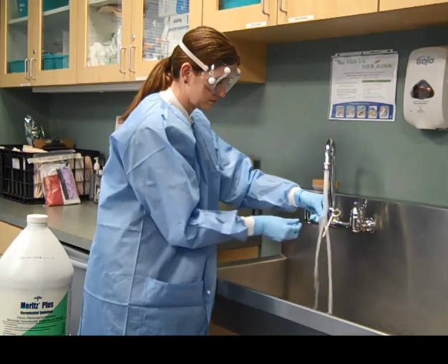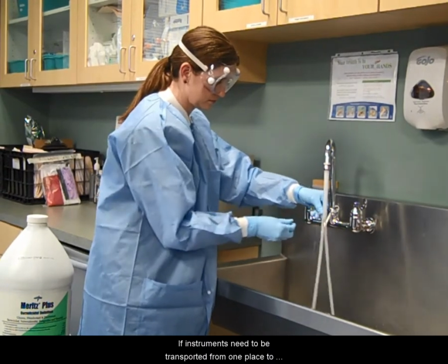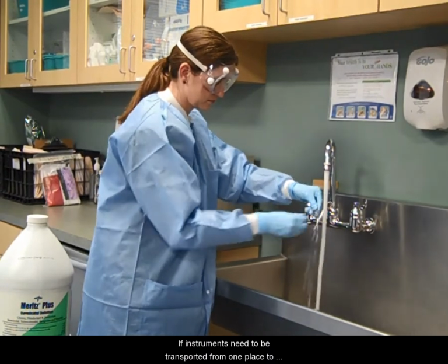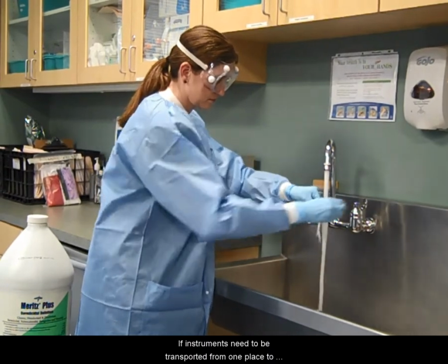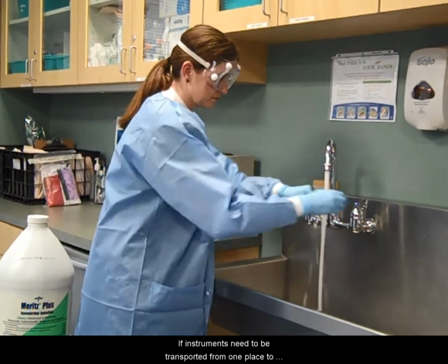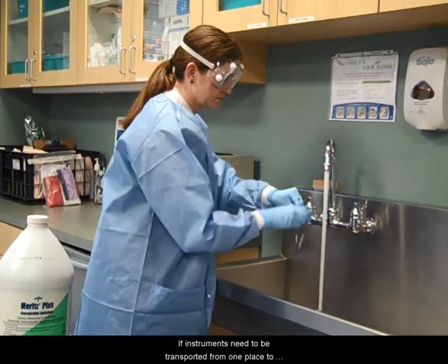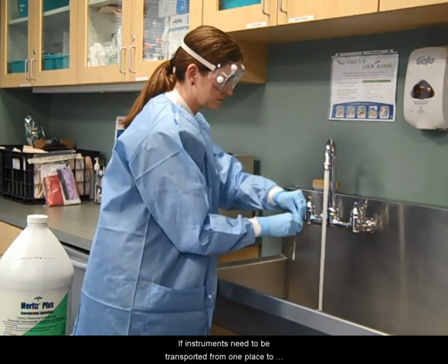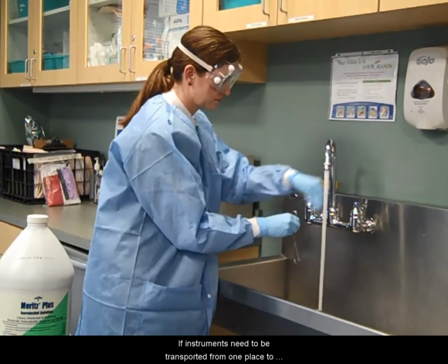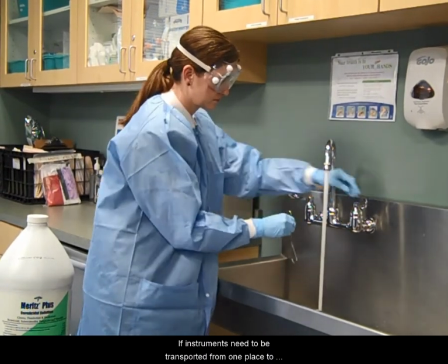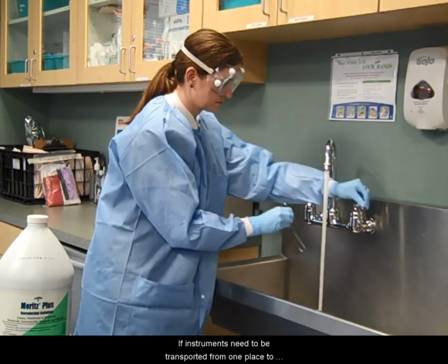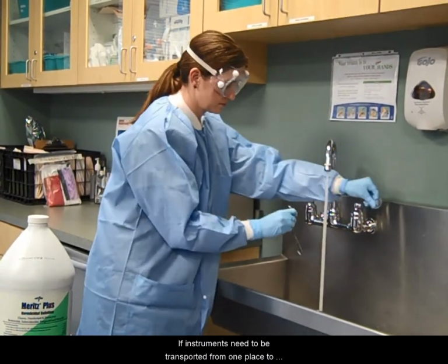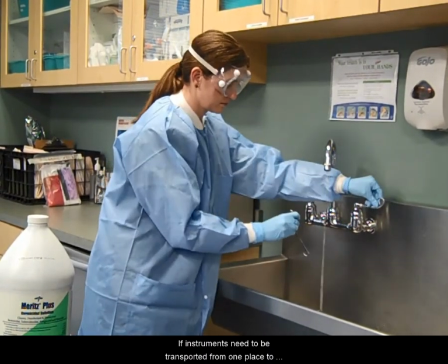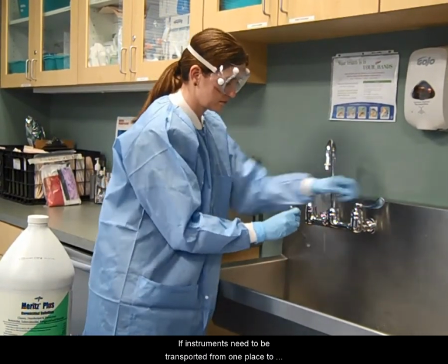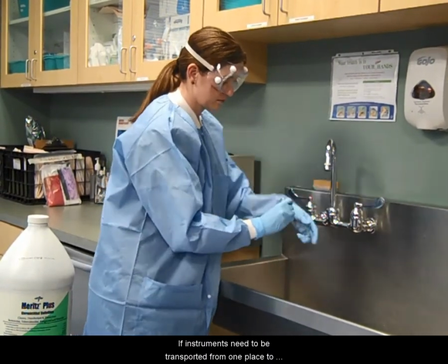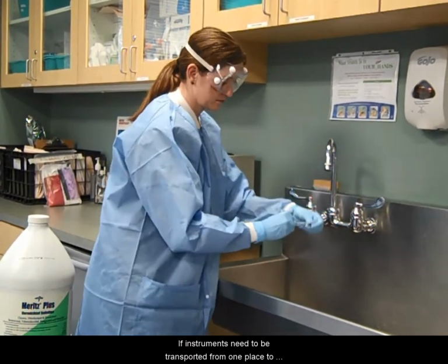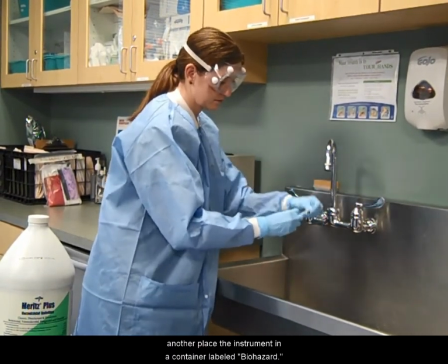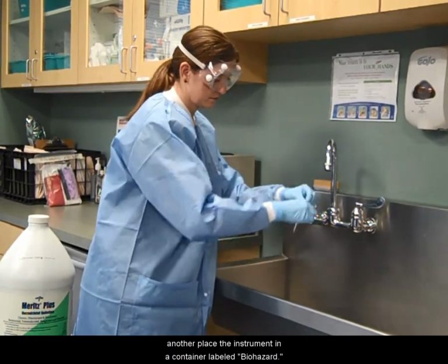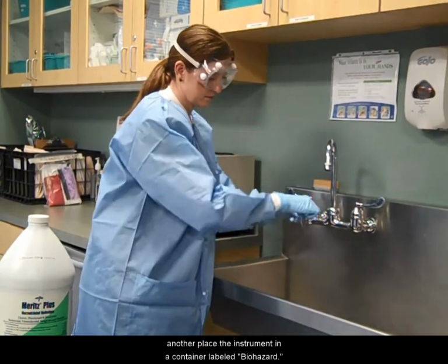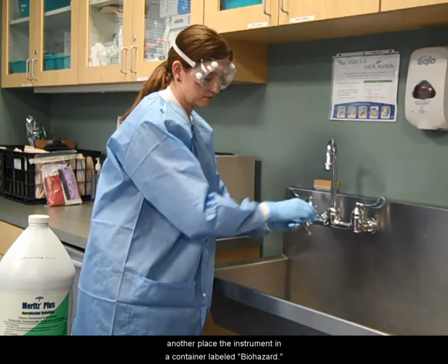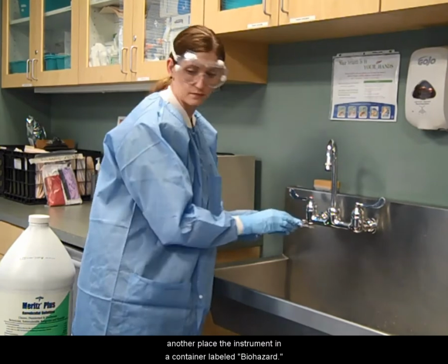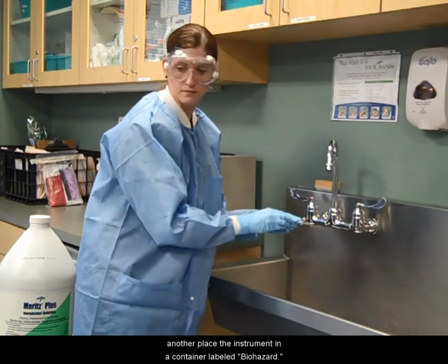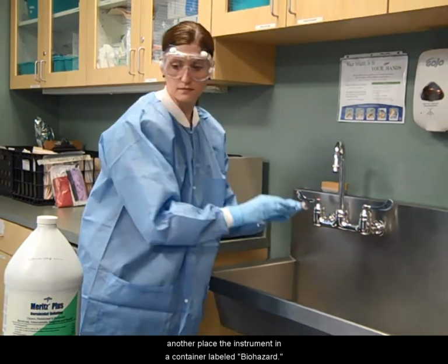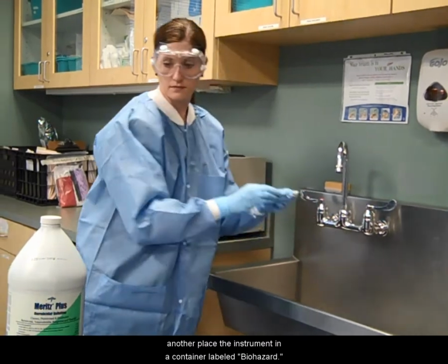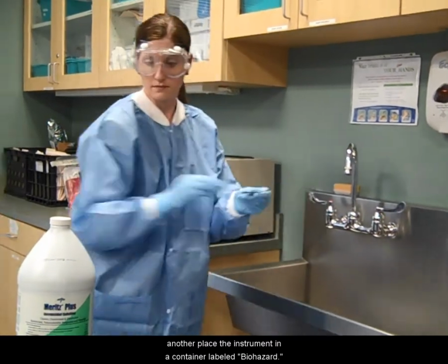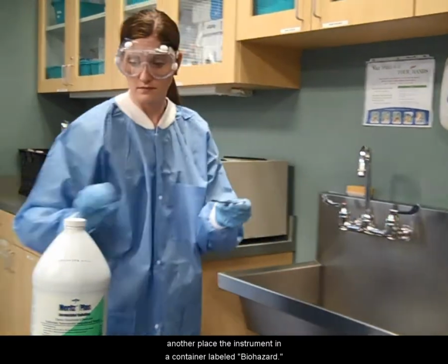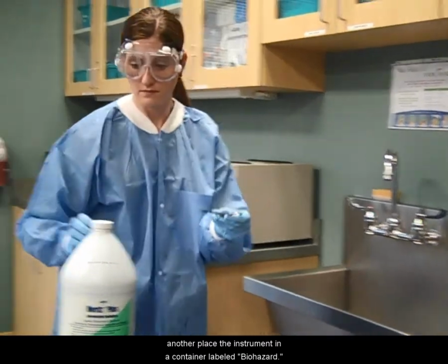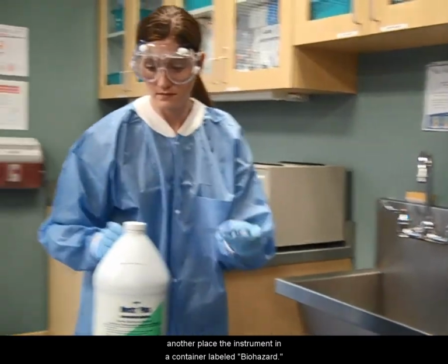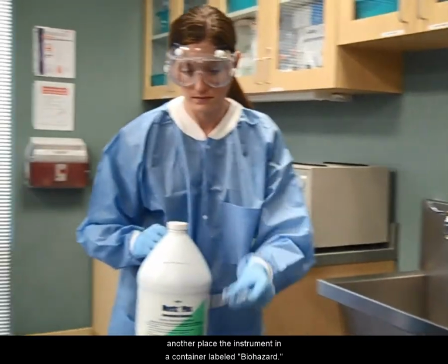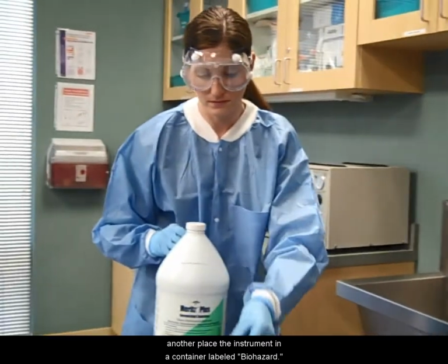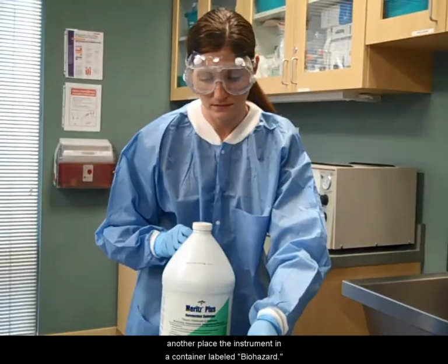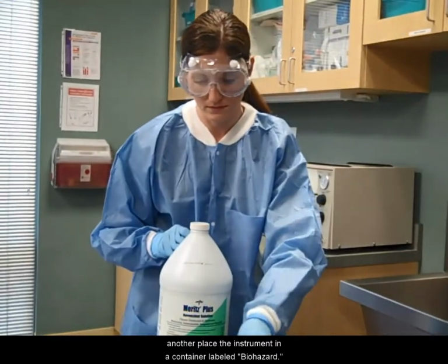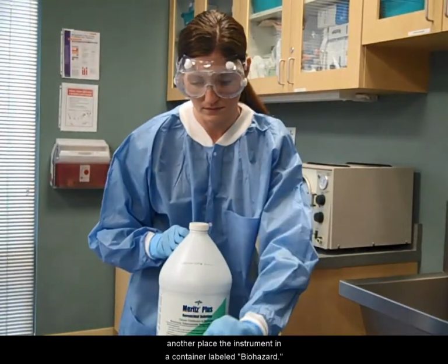If instruments need to be transported from one place to another, place the instrument in a container labeled Biohazard.